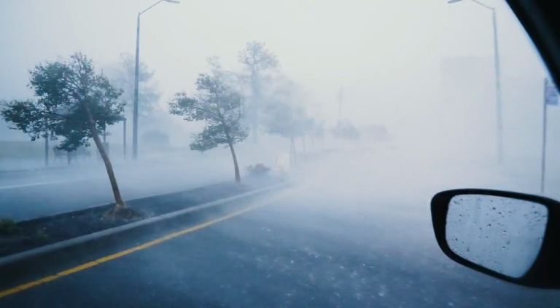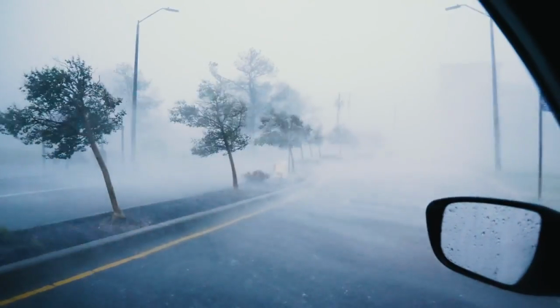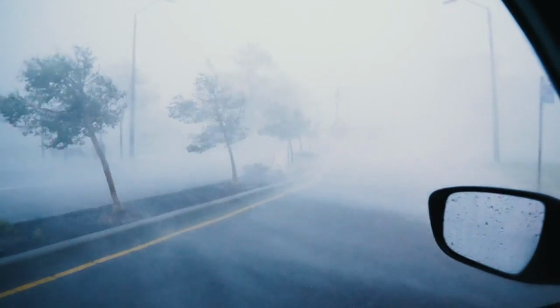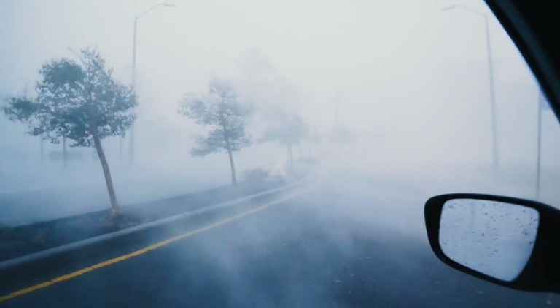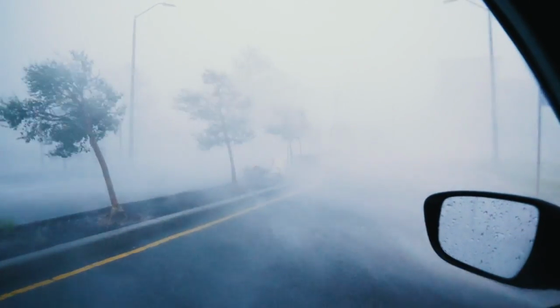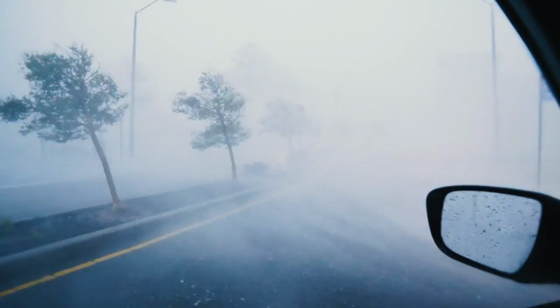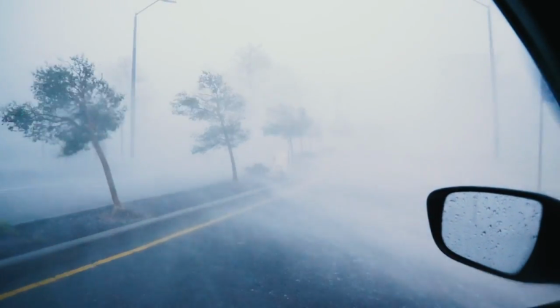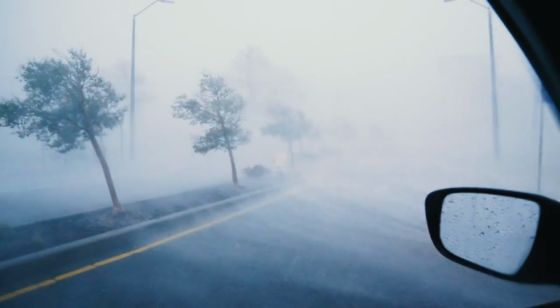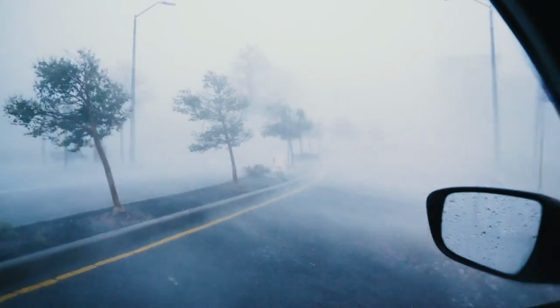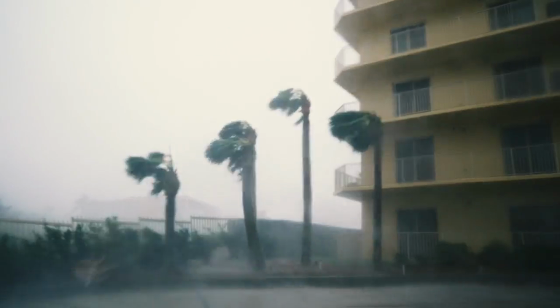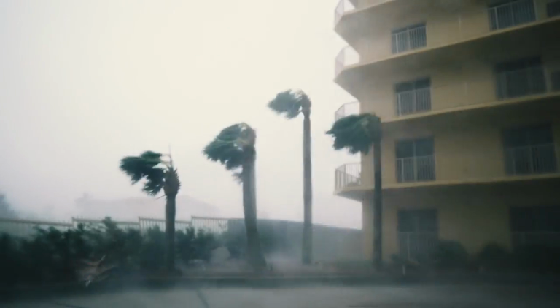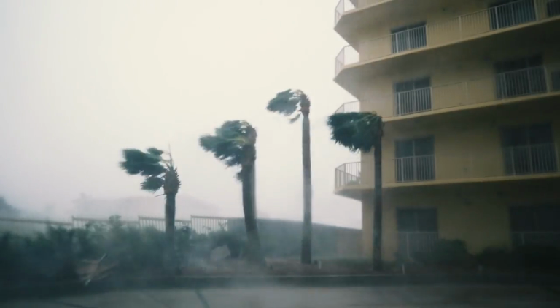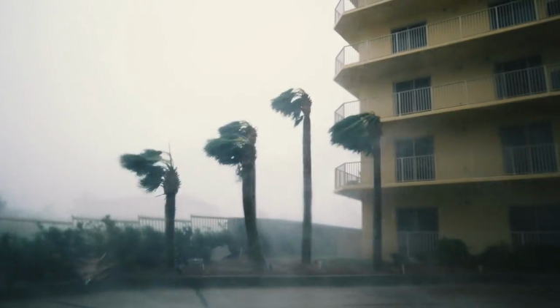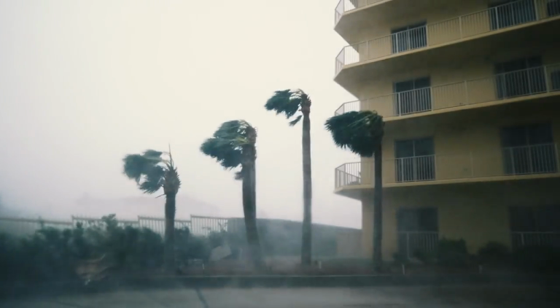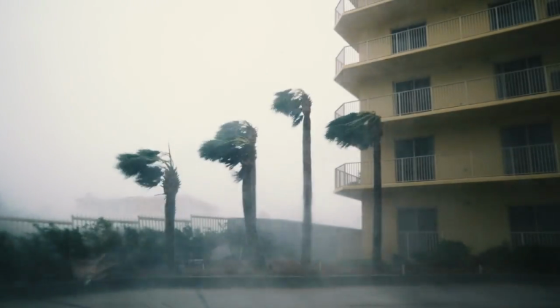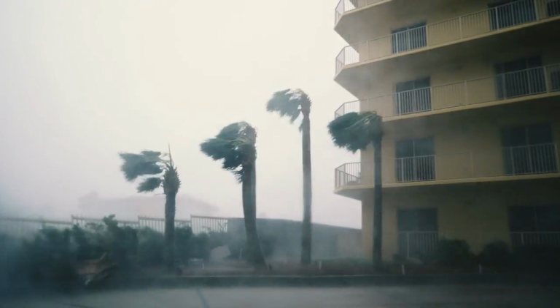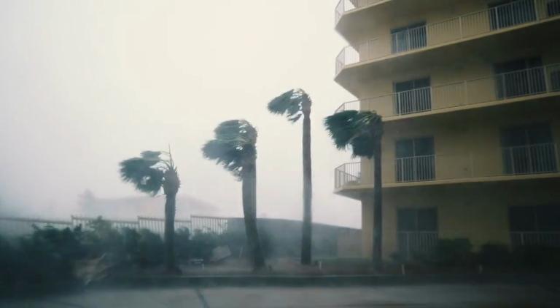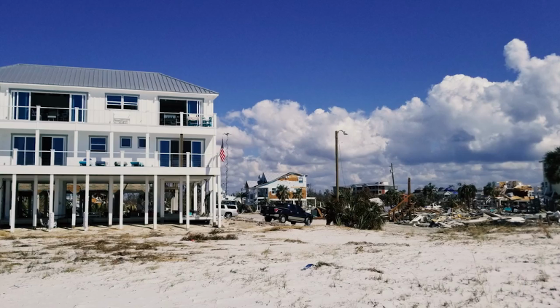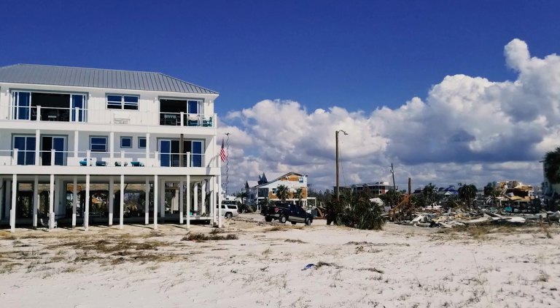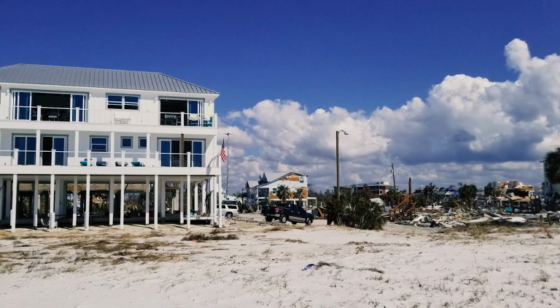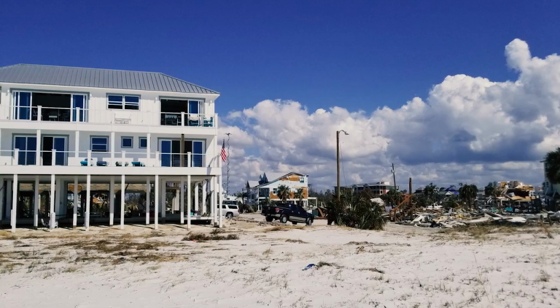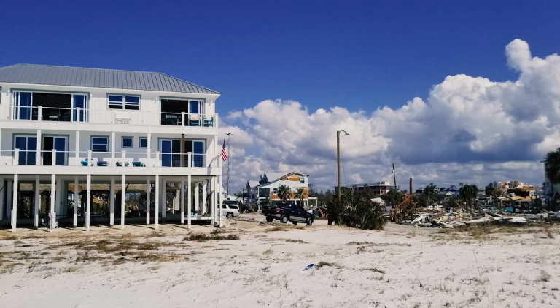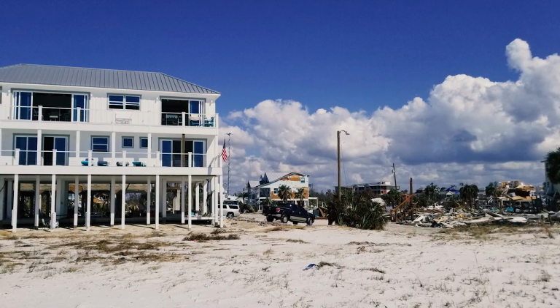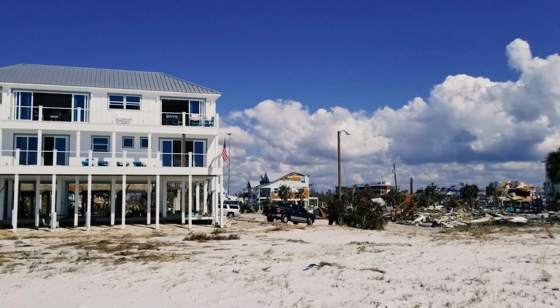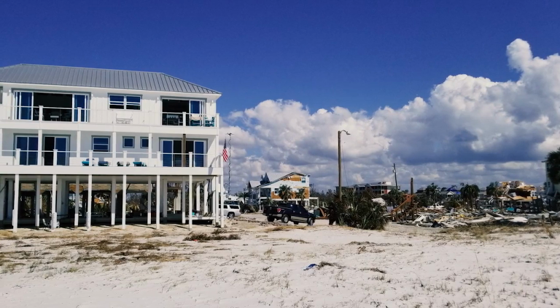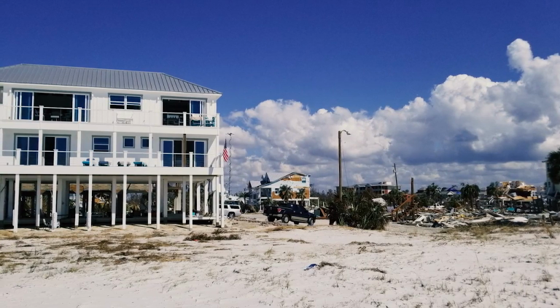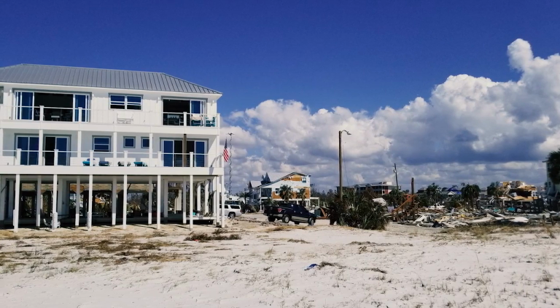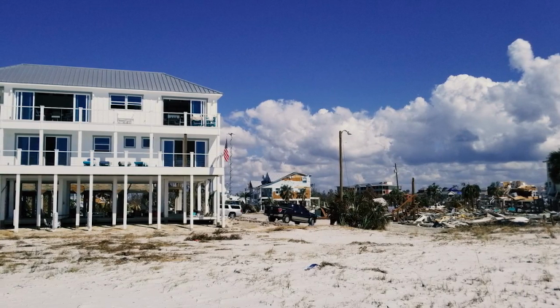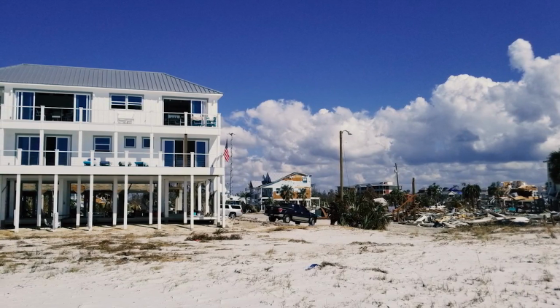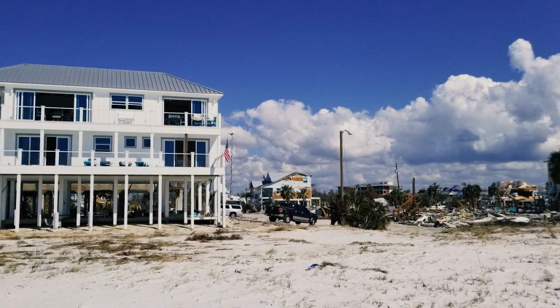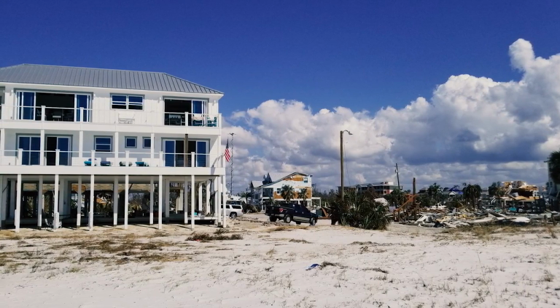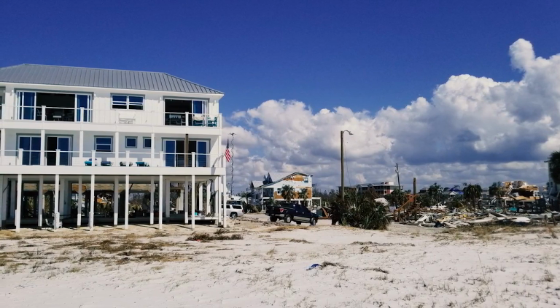You see the devastation on Mexico Beach in Florida — everything is gone except for that one structure, that one house that's standing, which was made out of concrete.